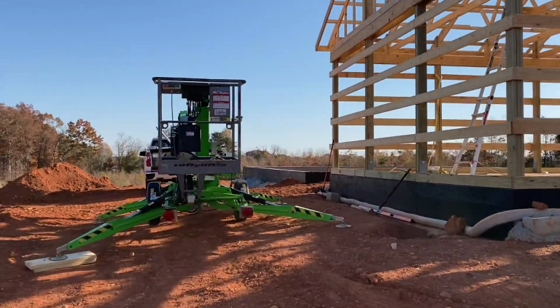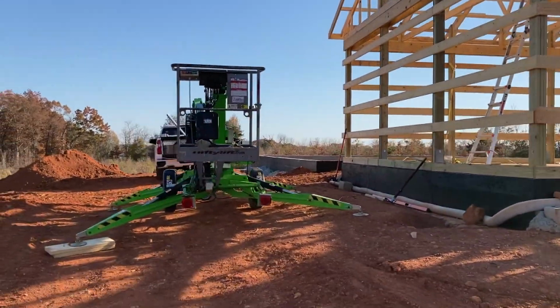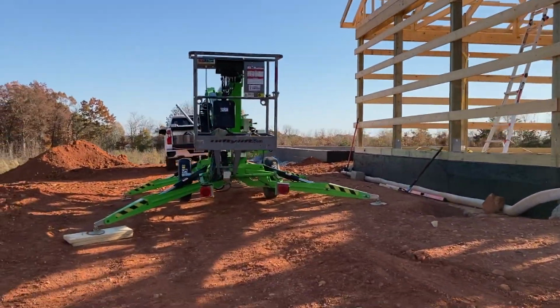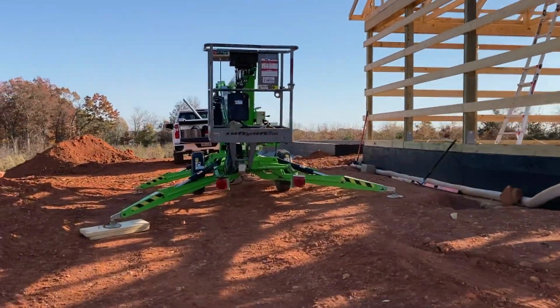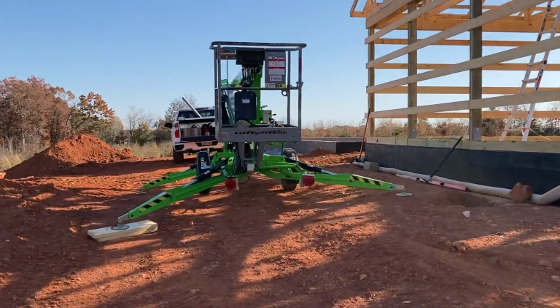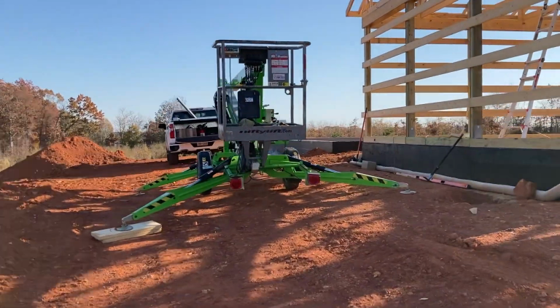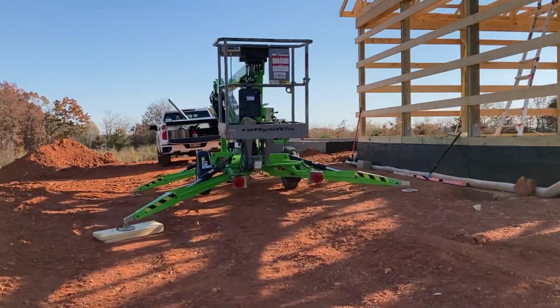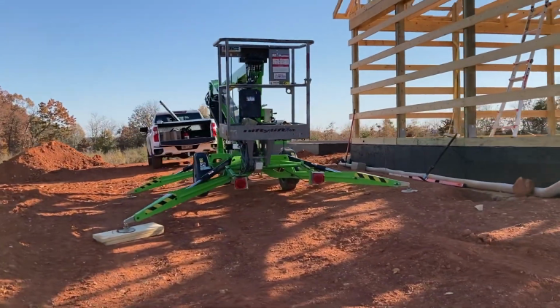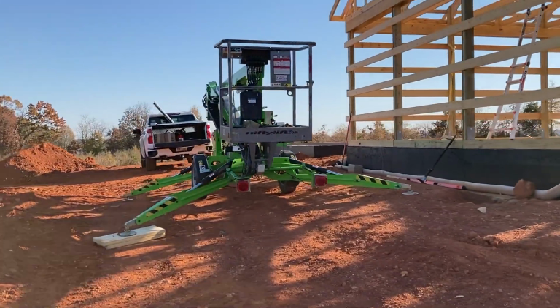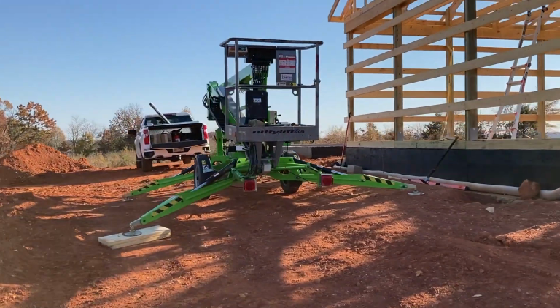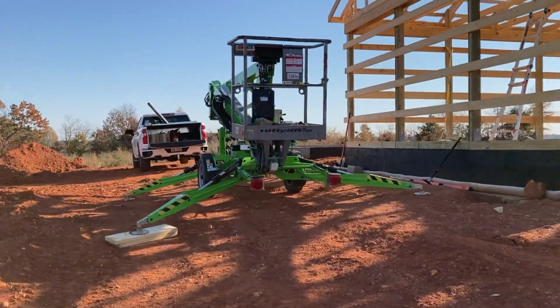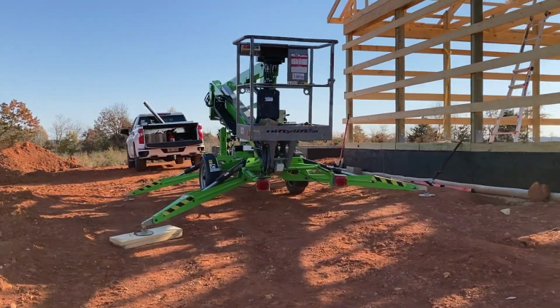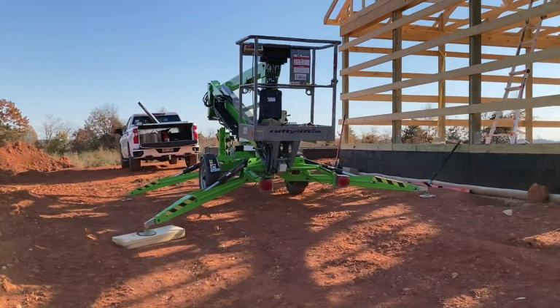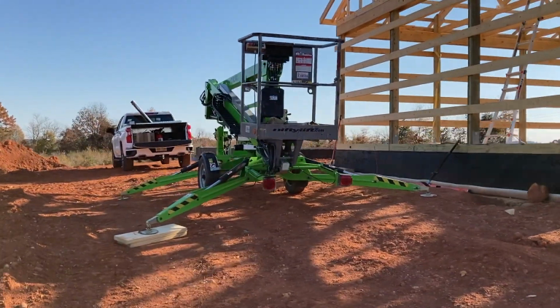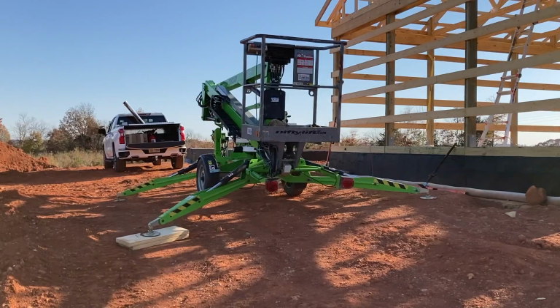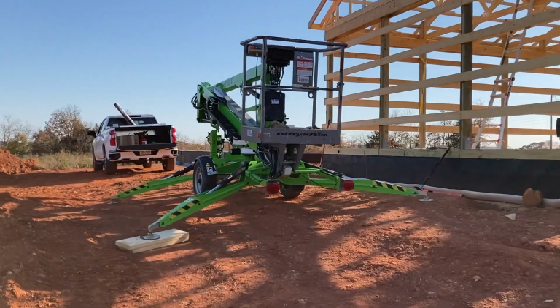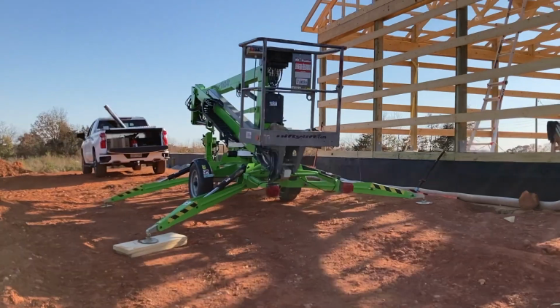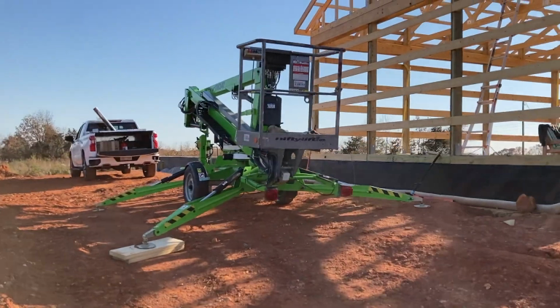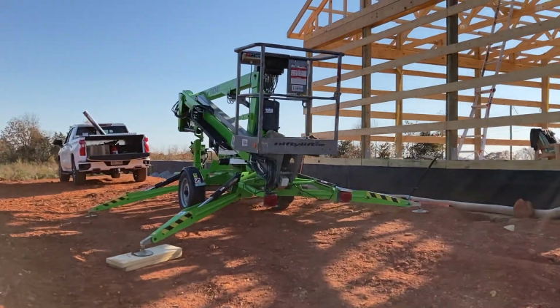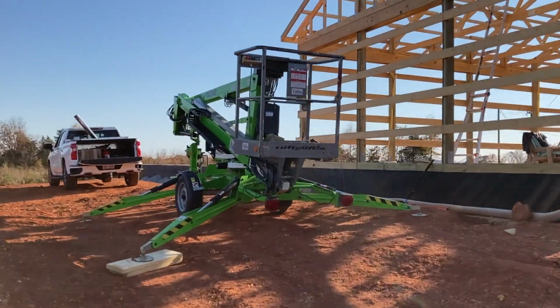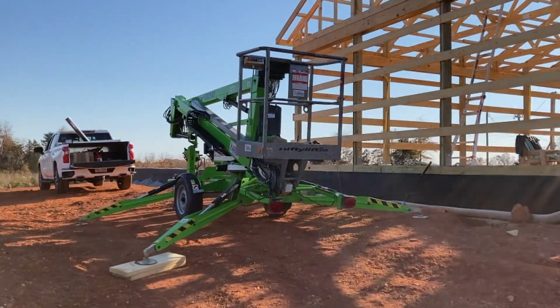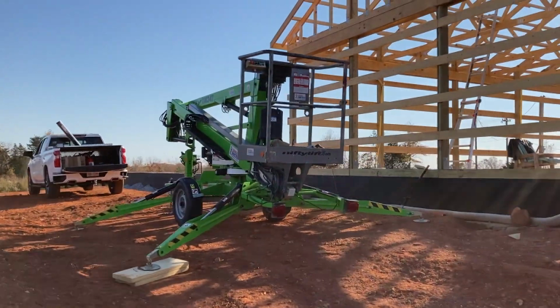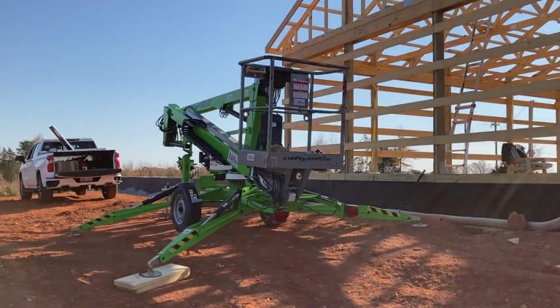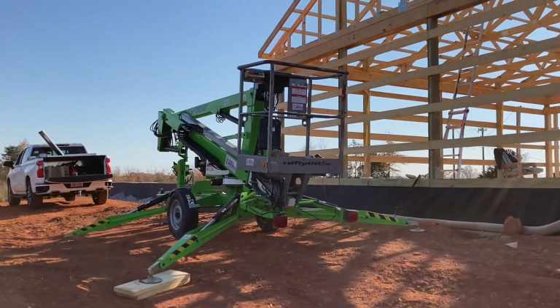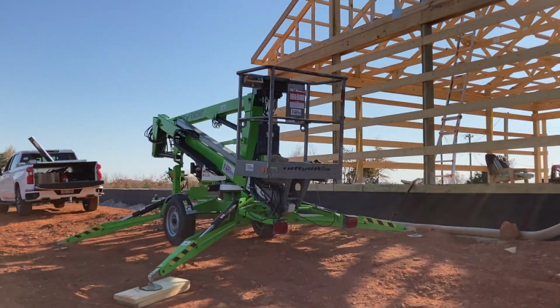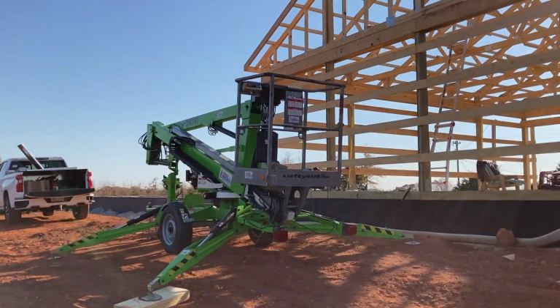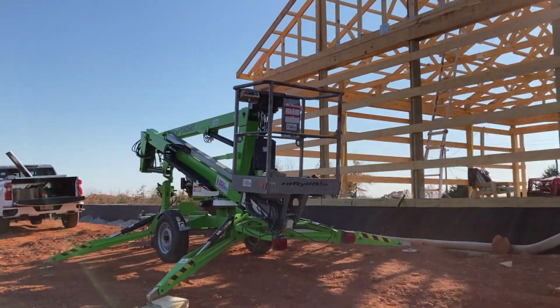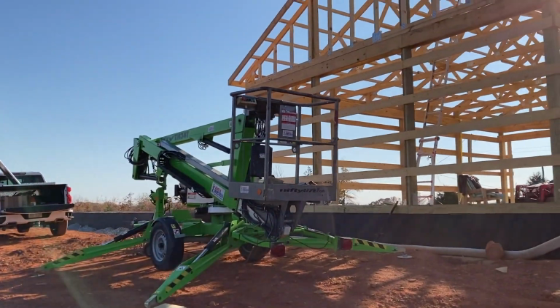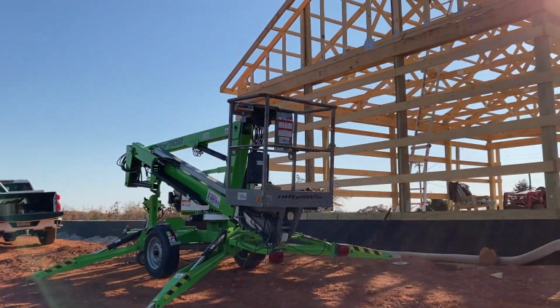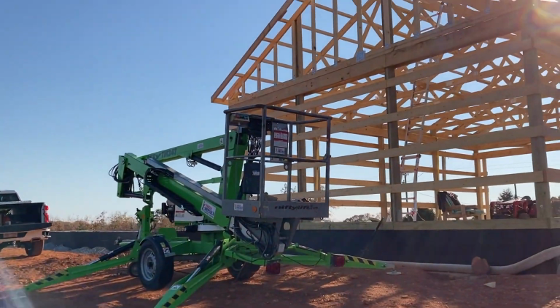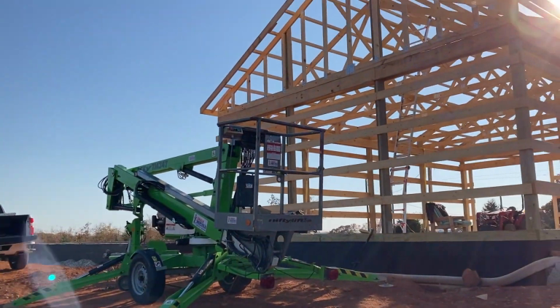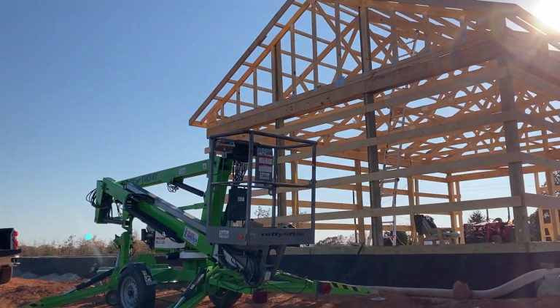Ended up renting a little piece of equipment — boy, was that a time saver and an energy saver.